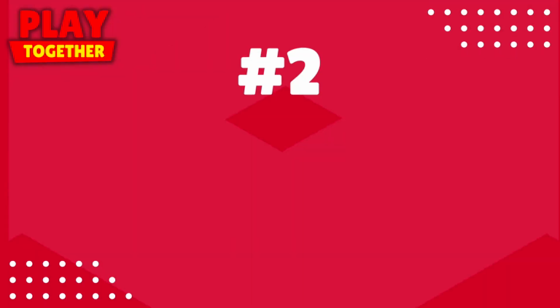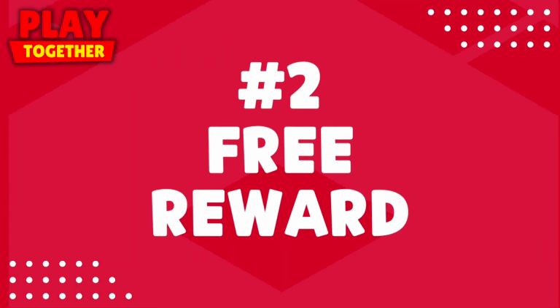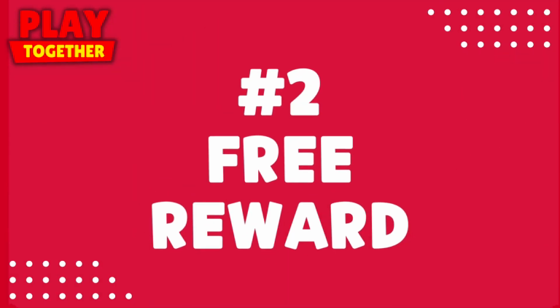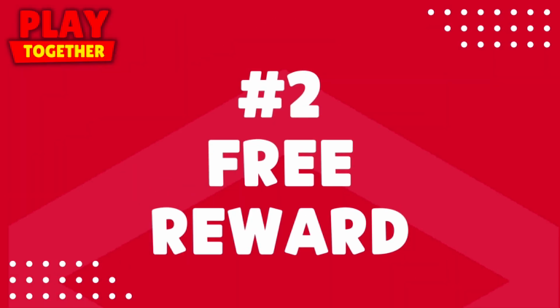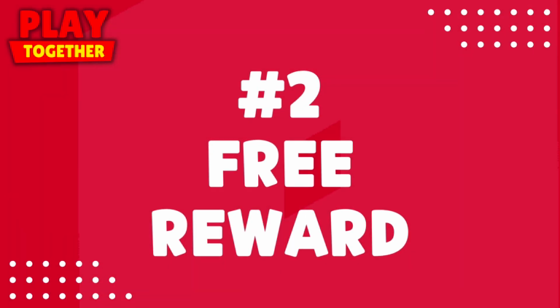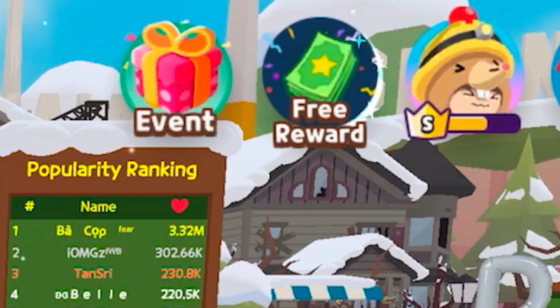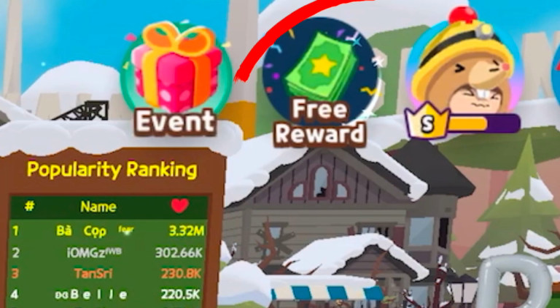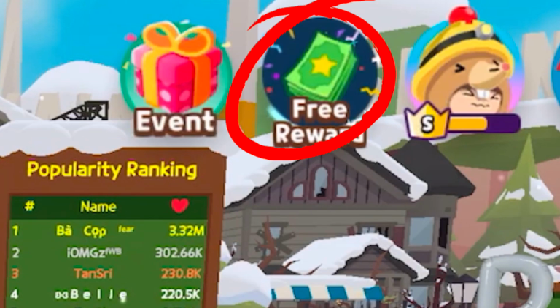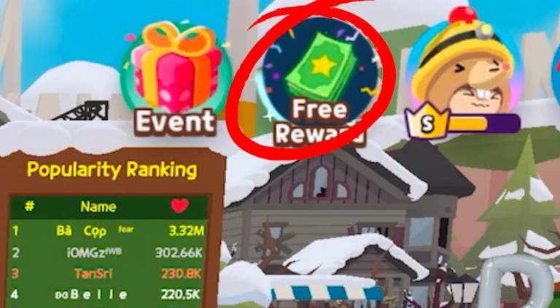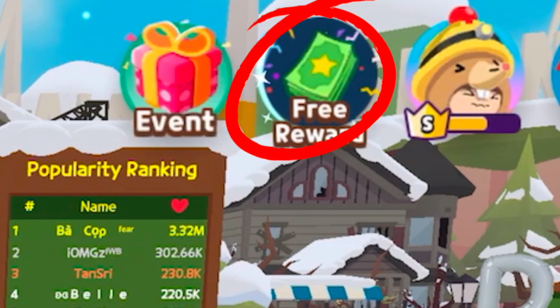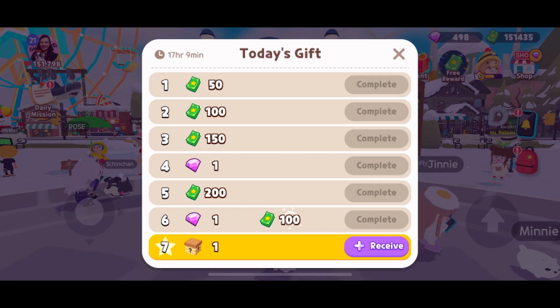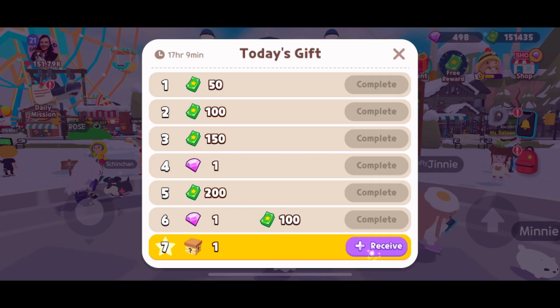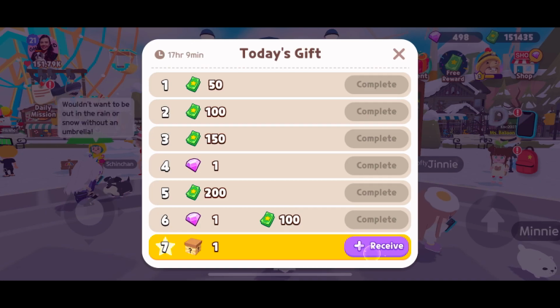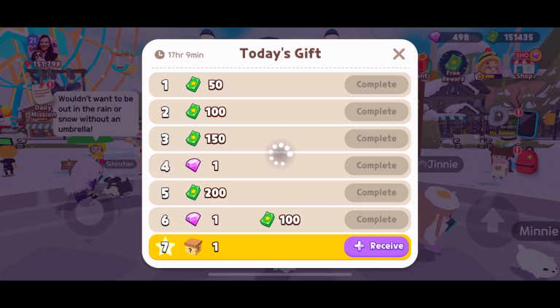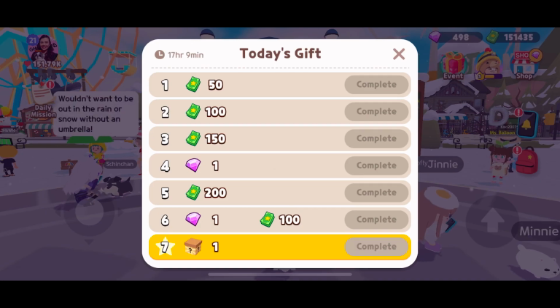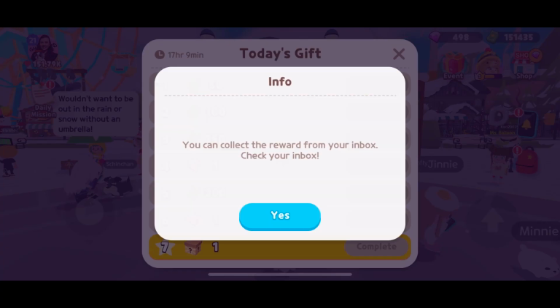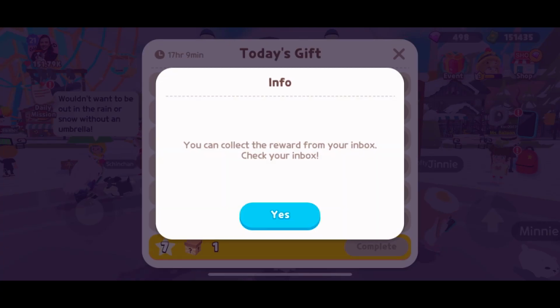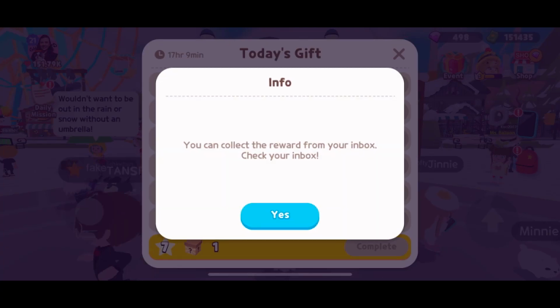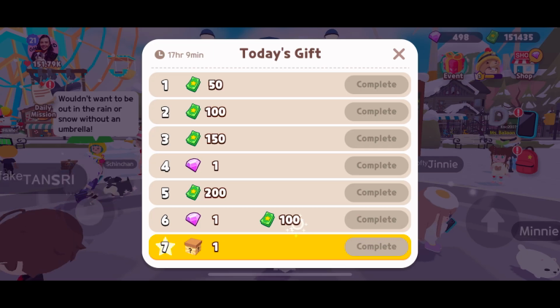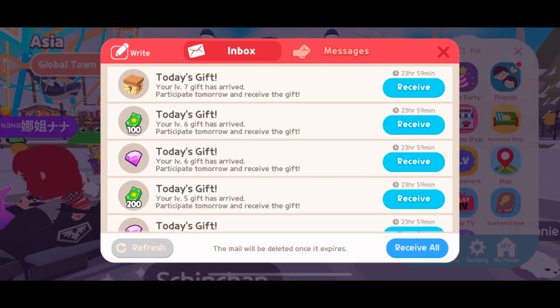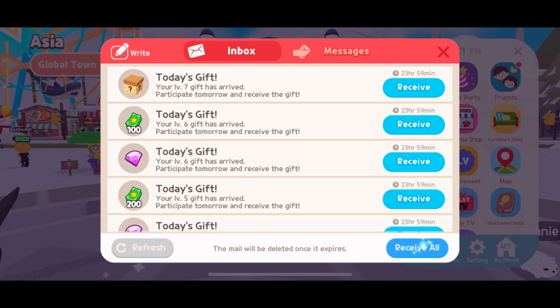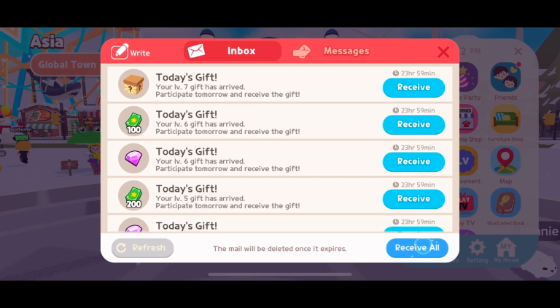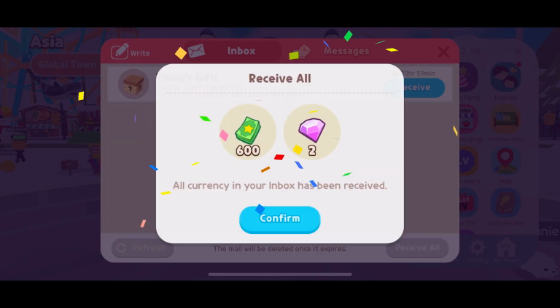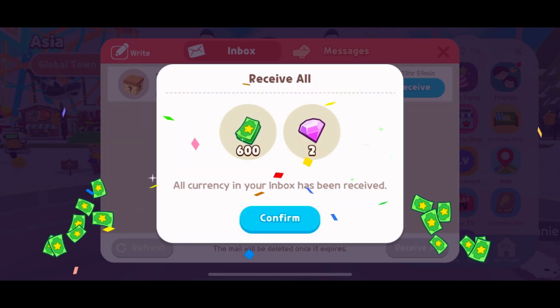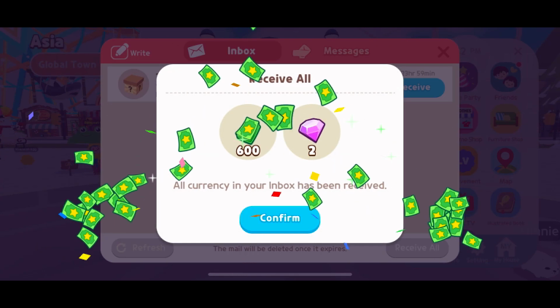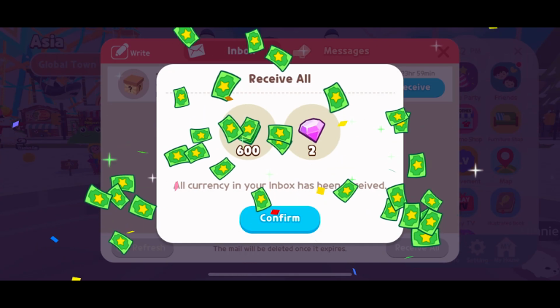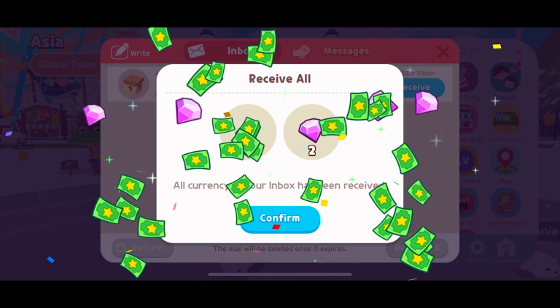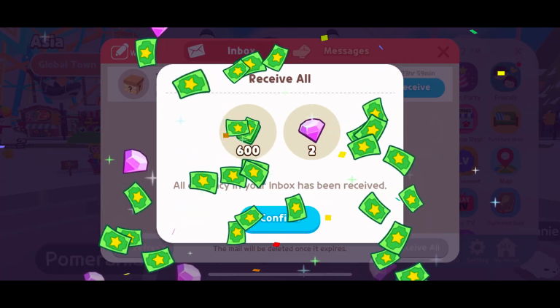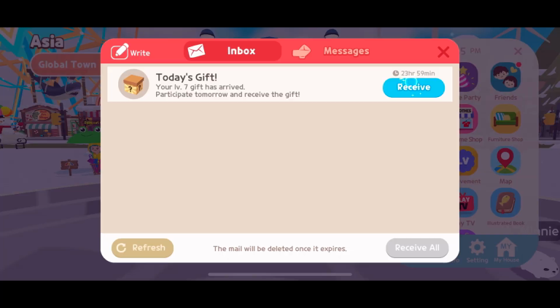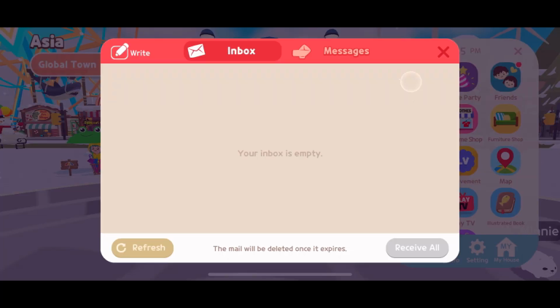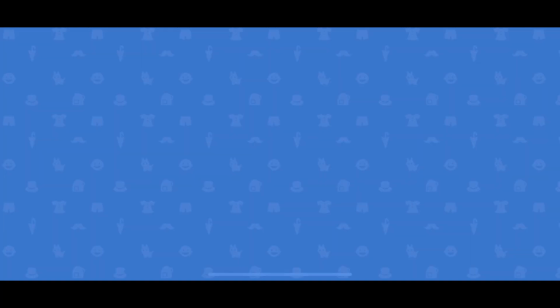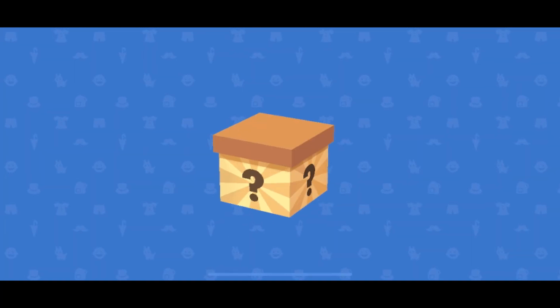Free reward — by clicking all of these or watching ads, you can get 2 gems or more if the Curious box contains gems.